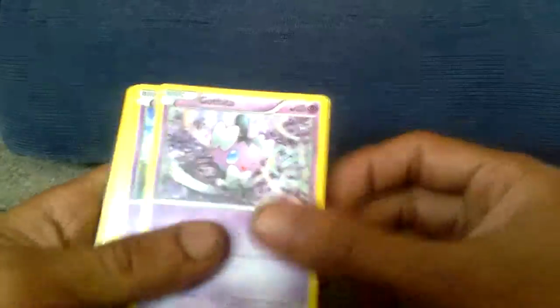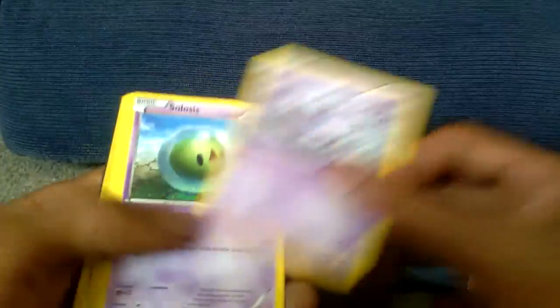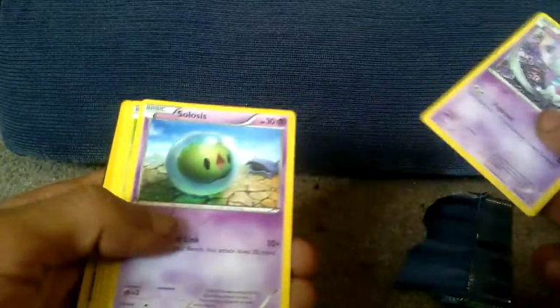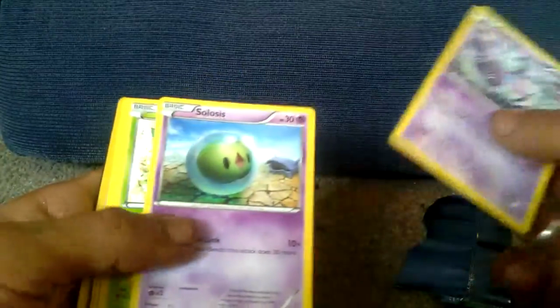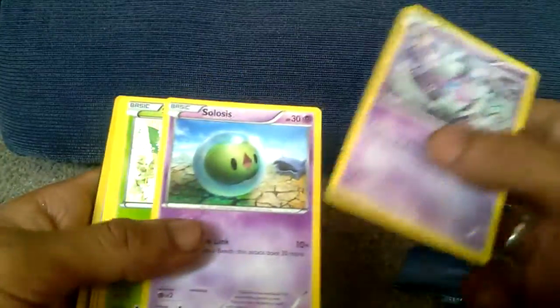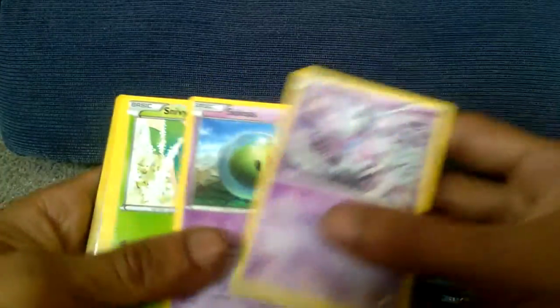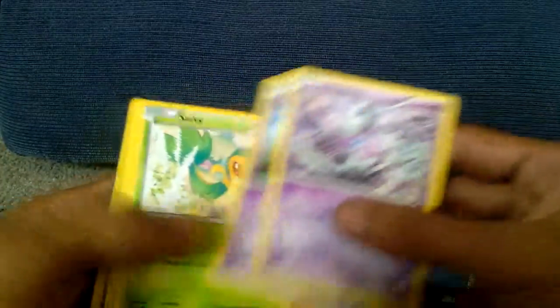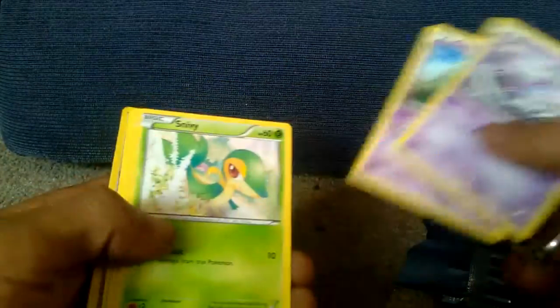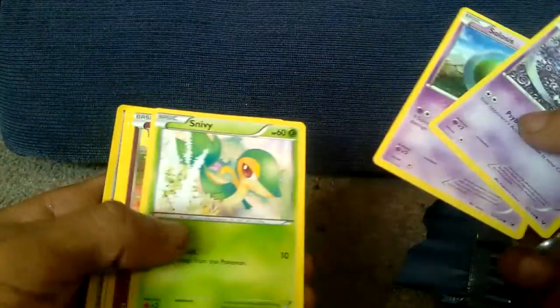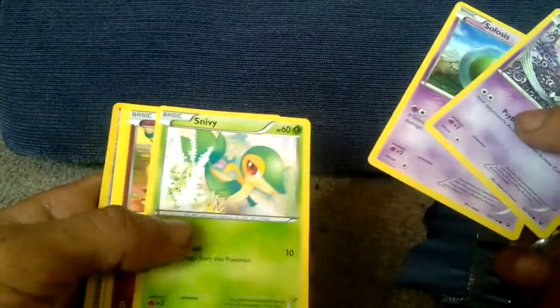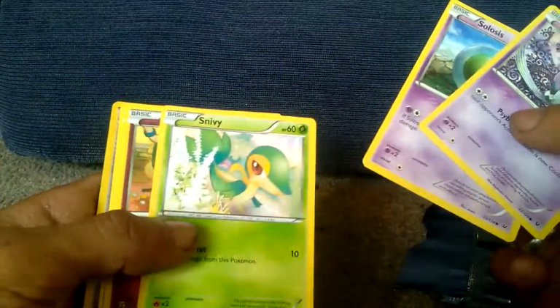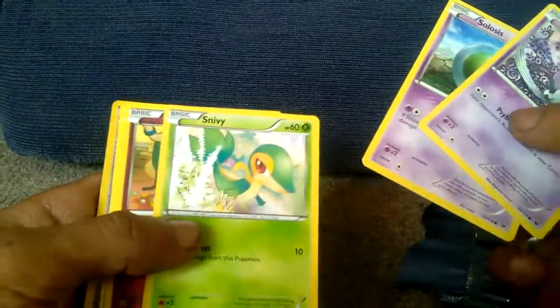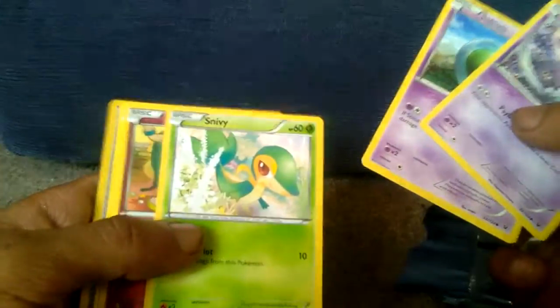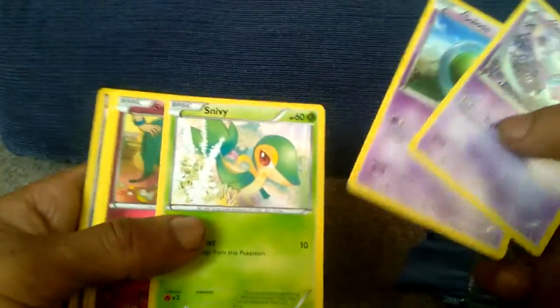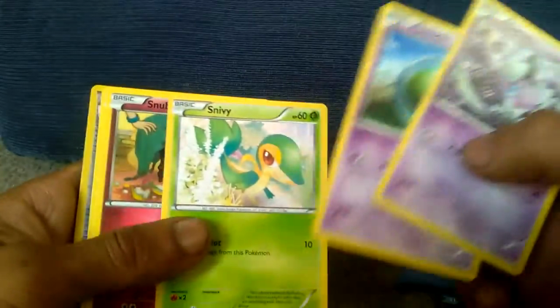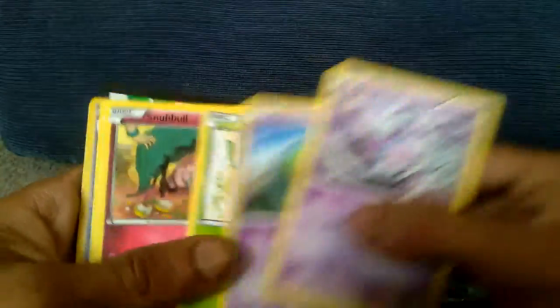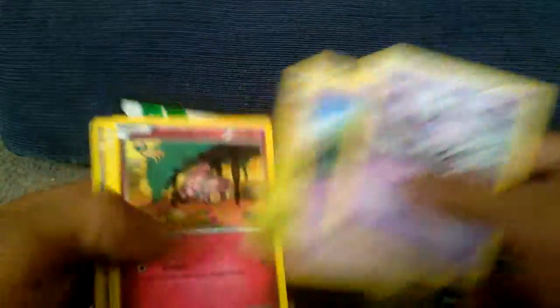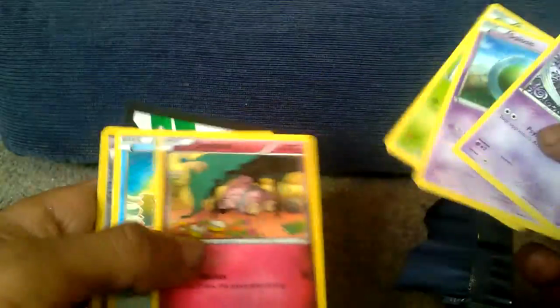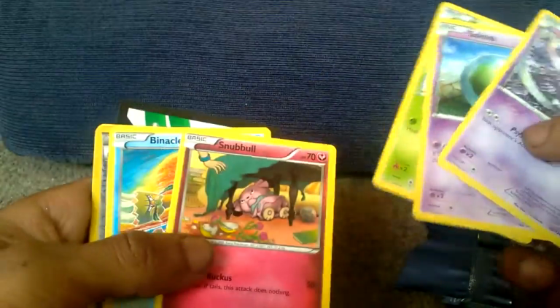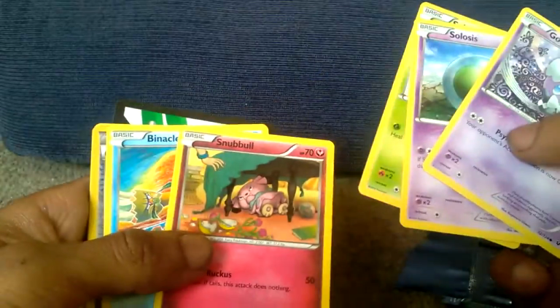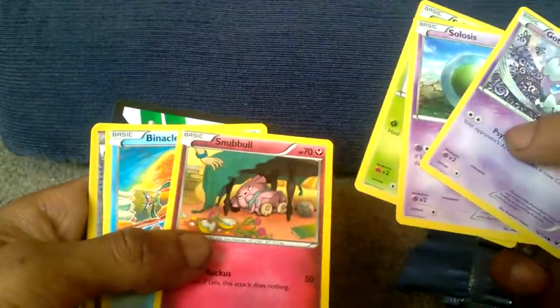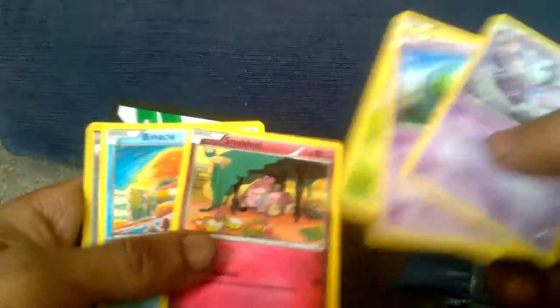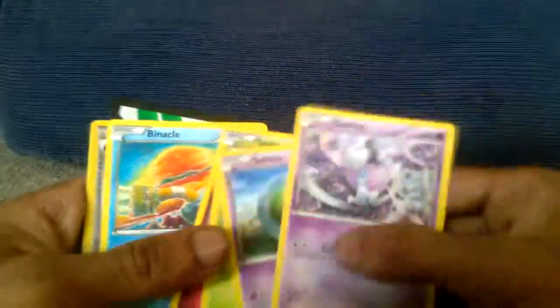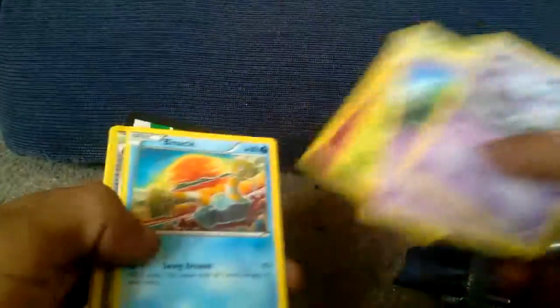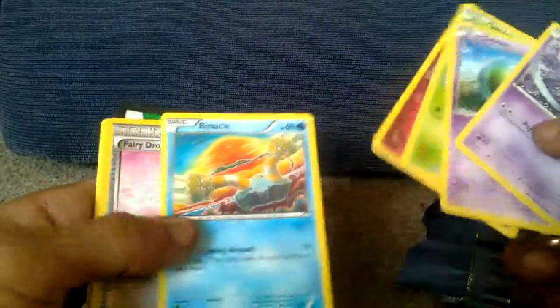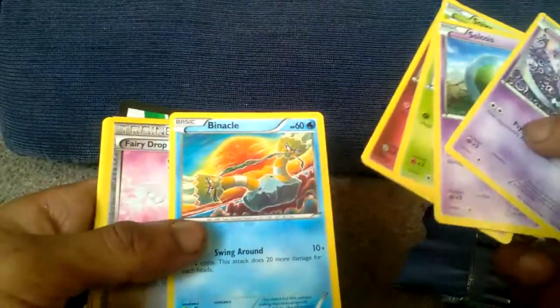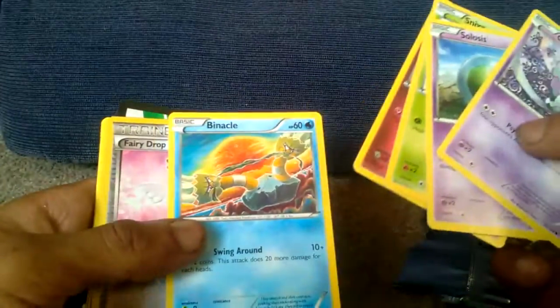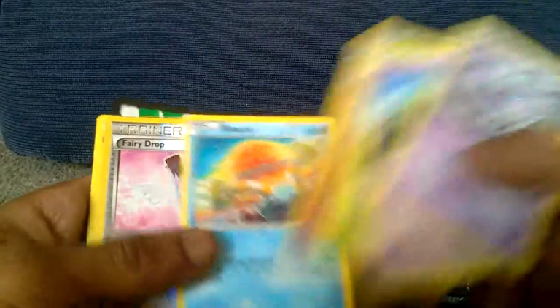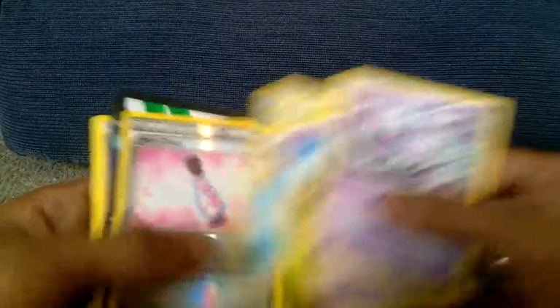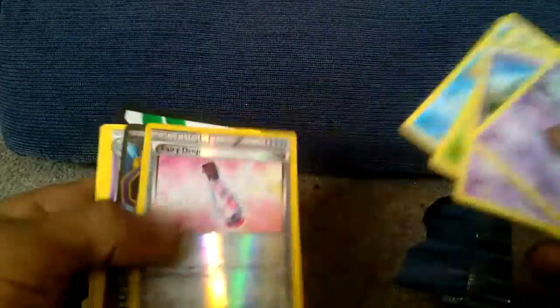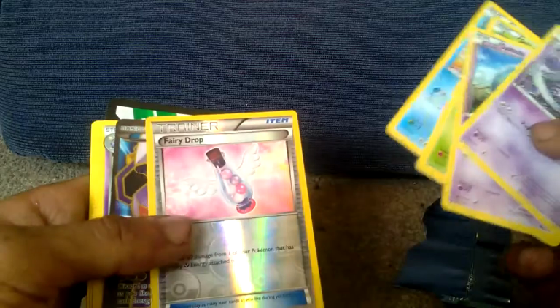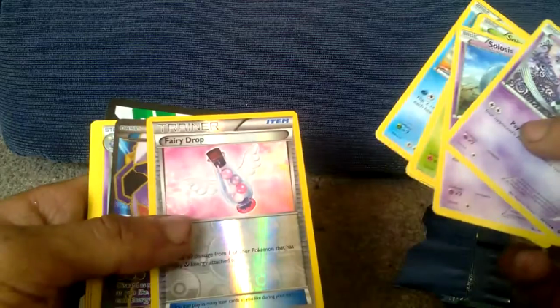Gothita, Solus, Snivy, Snubble, Barnacle.